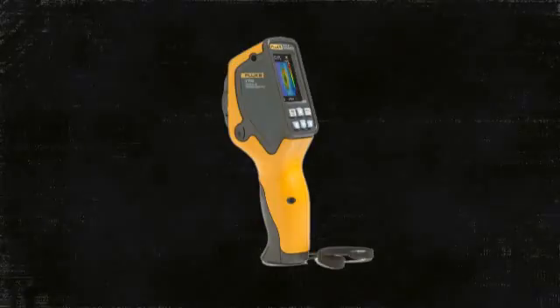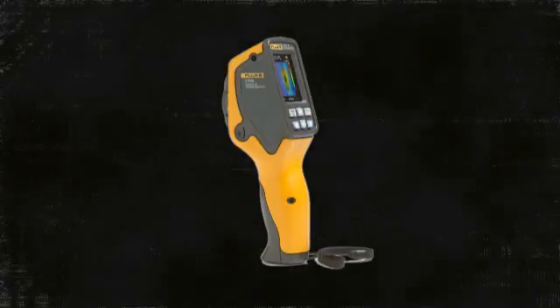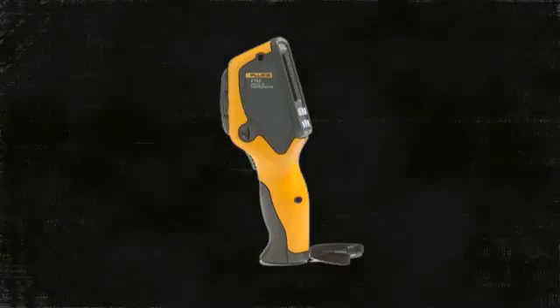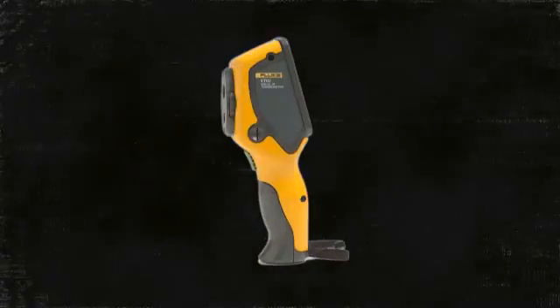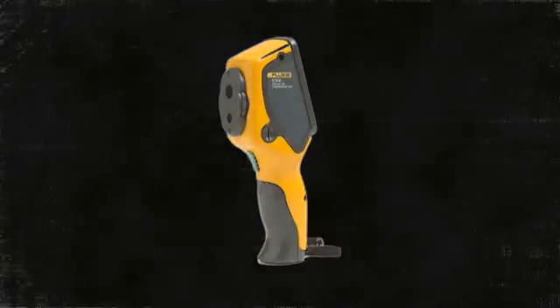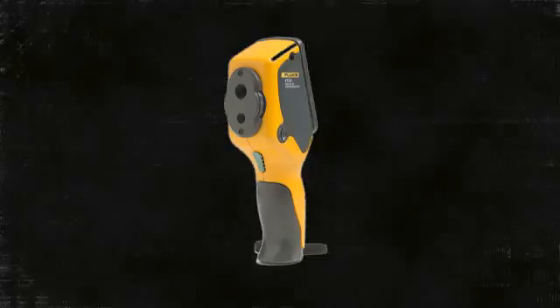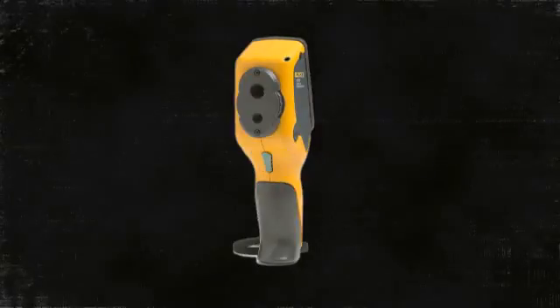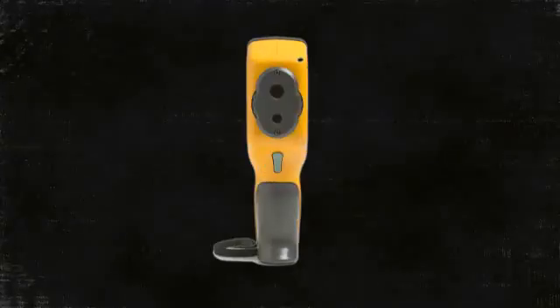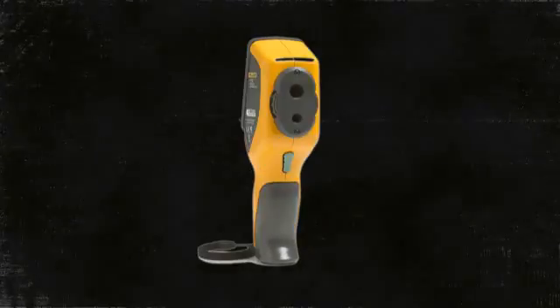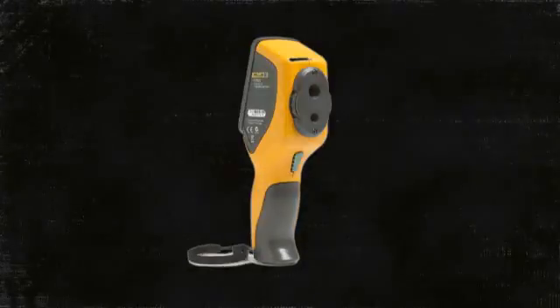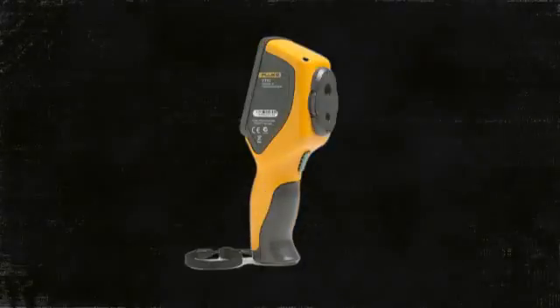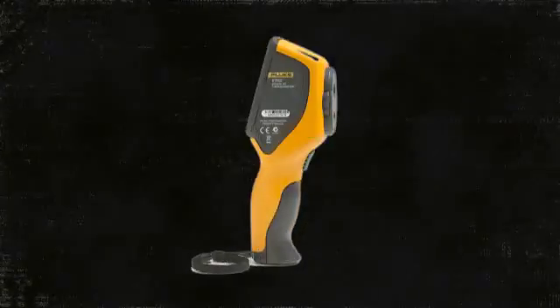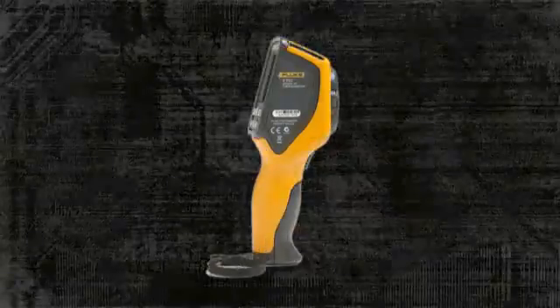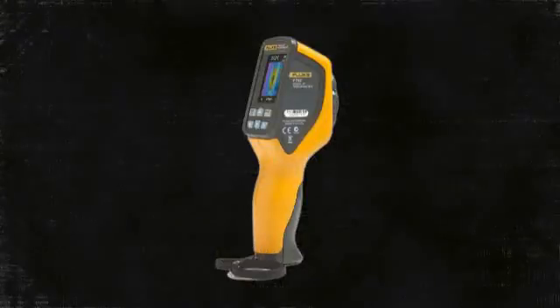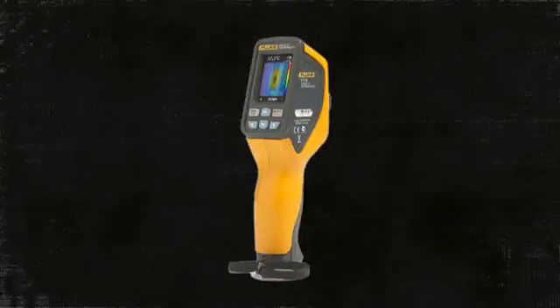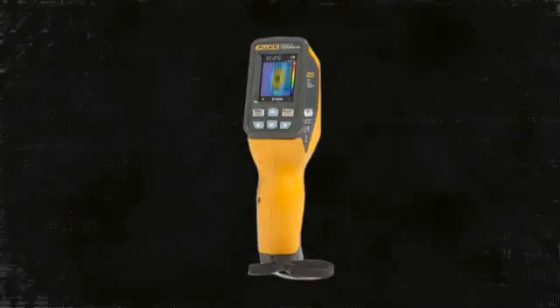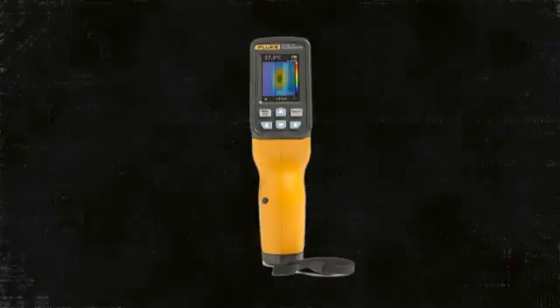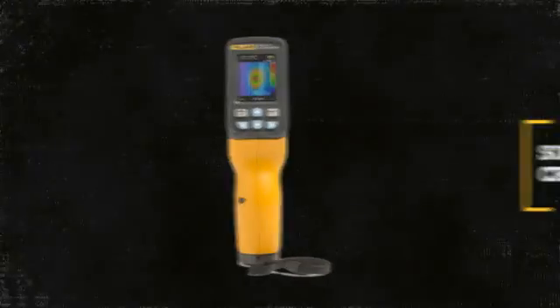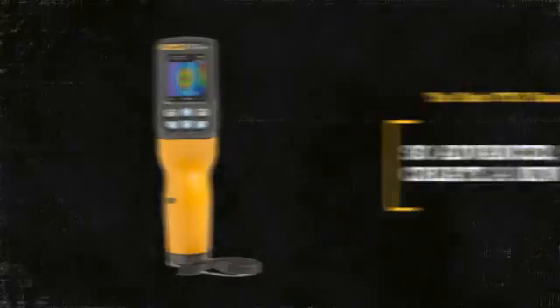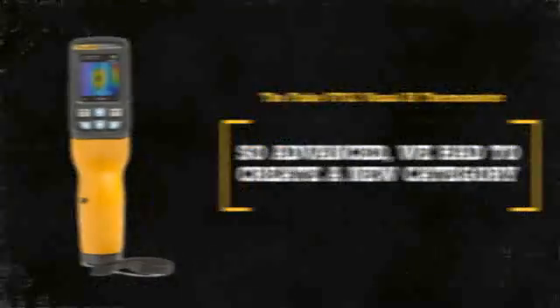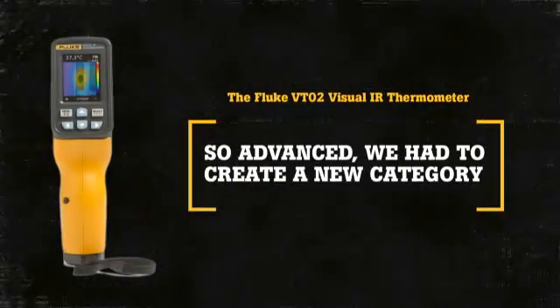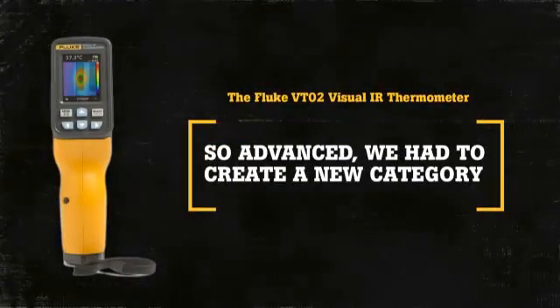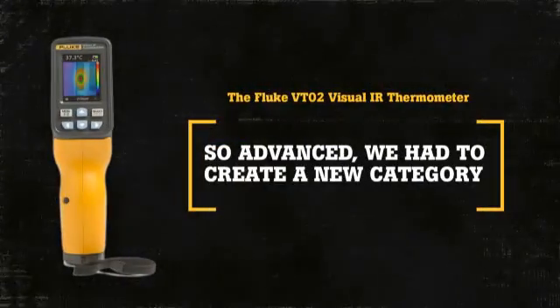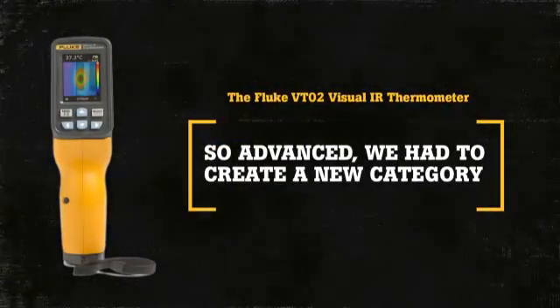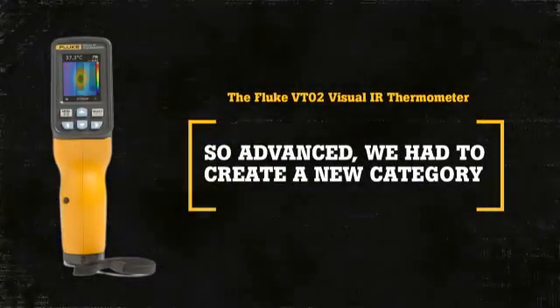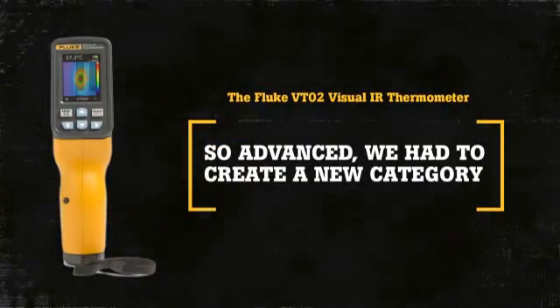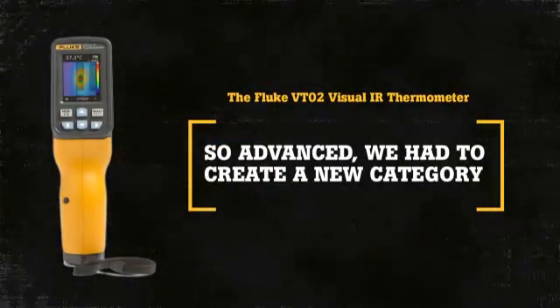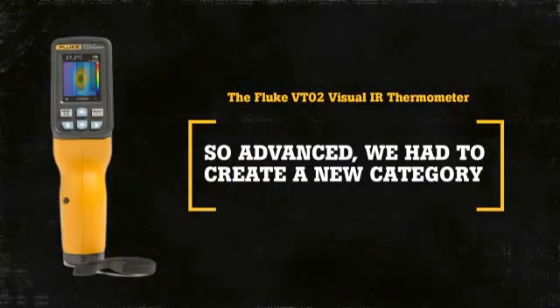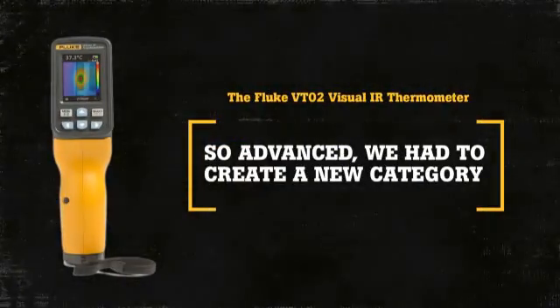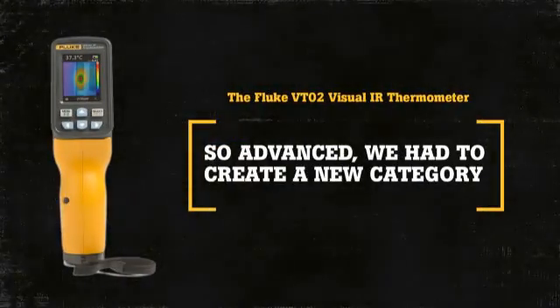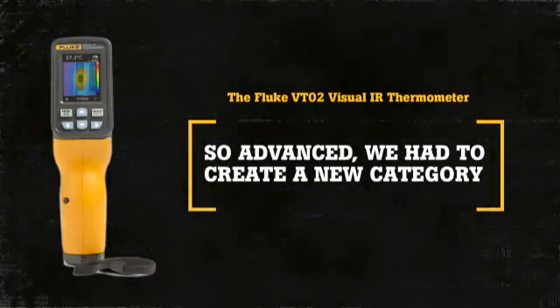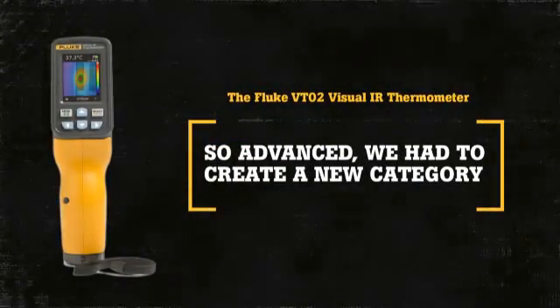The Fluke VTO2 Visual IR Thermometer — so advanced, we had to create a new tool category.